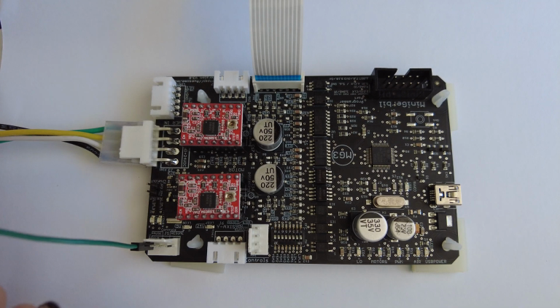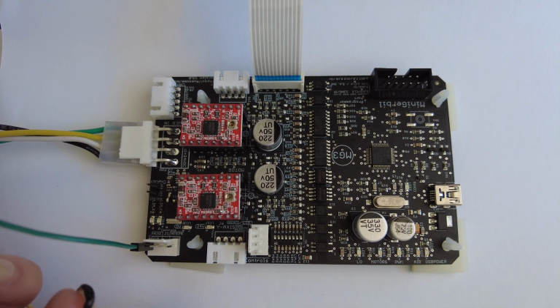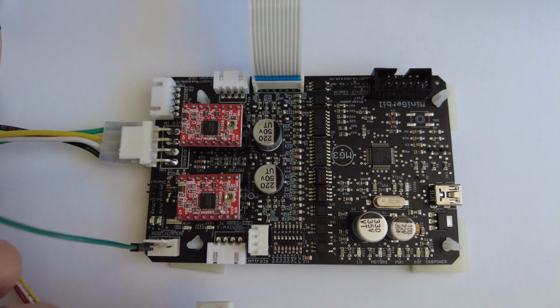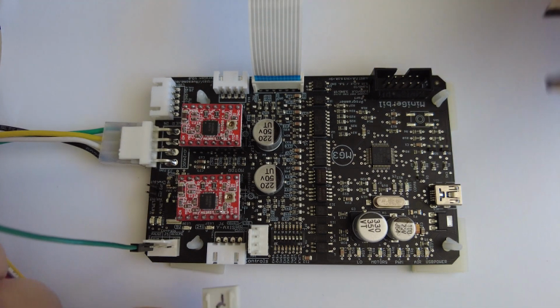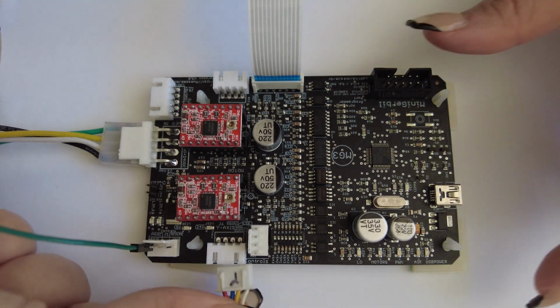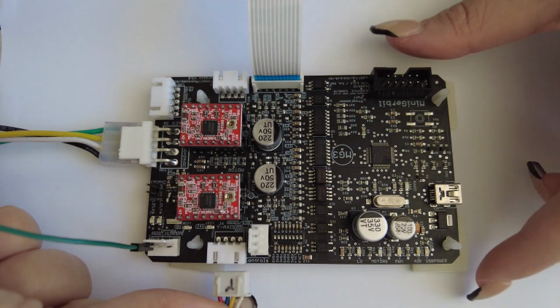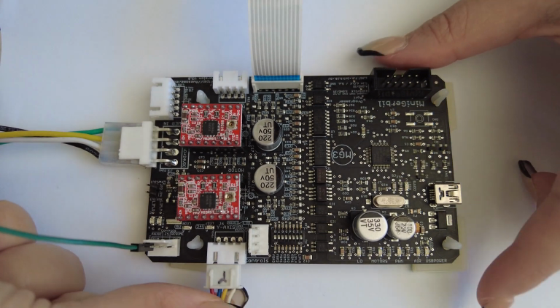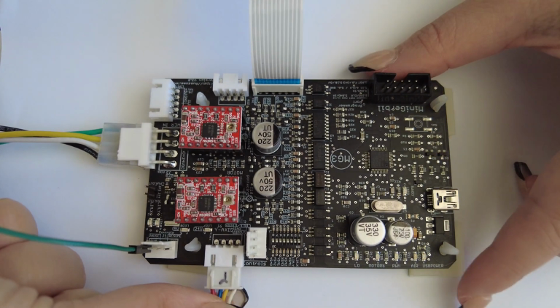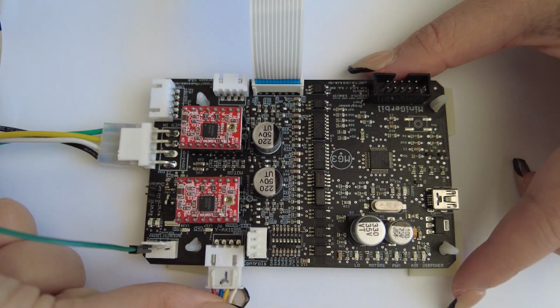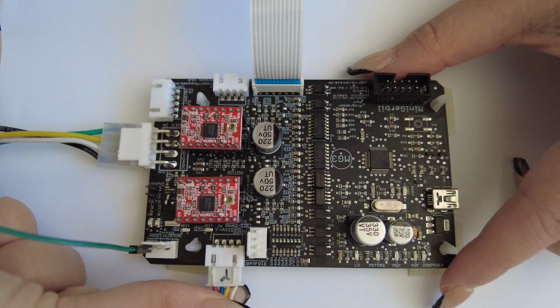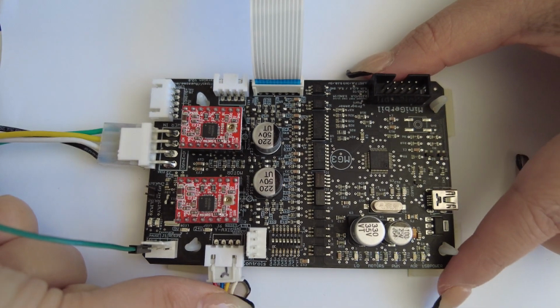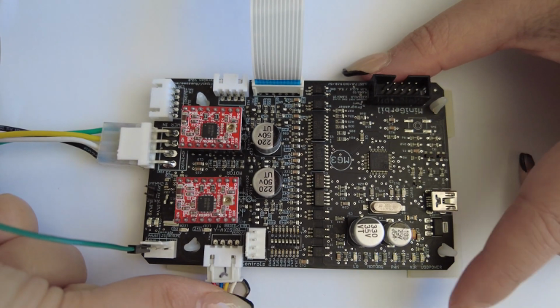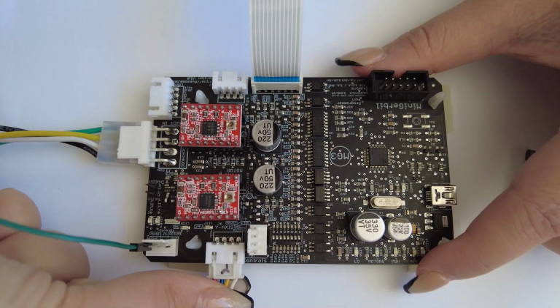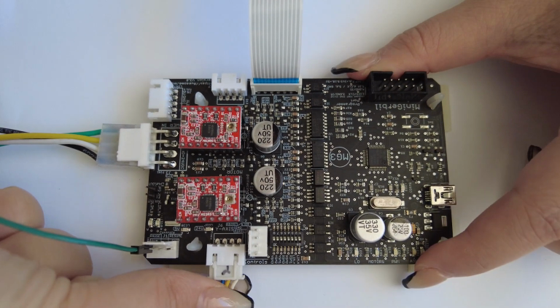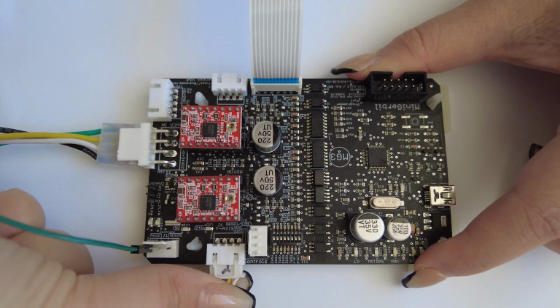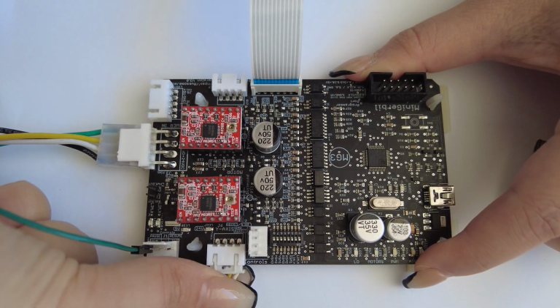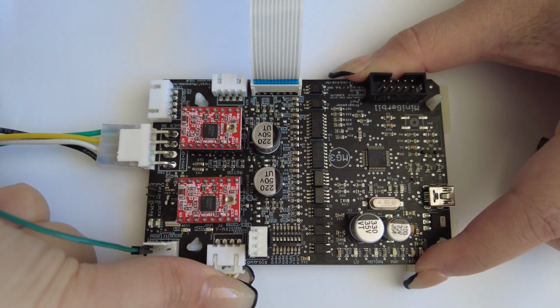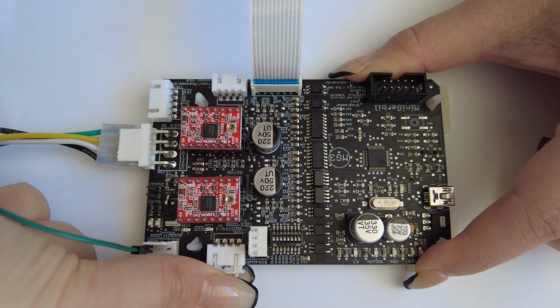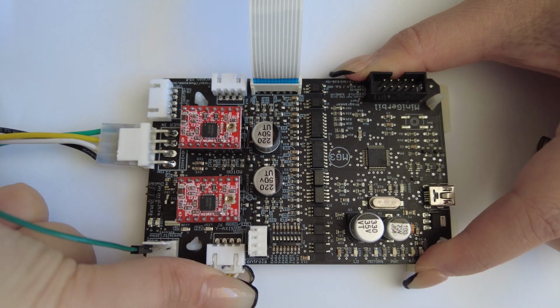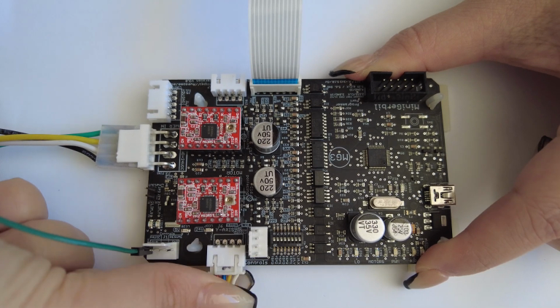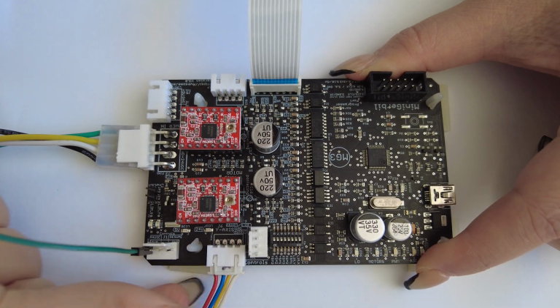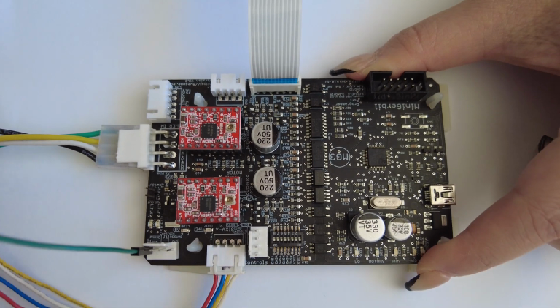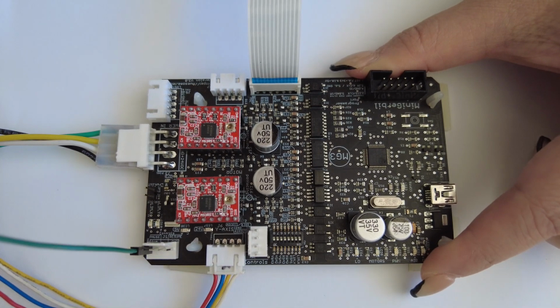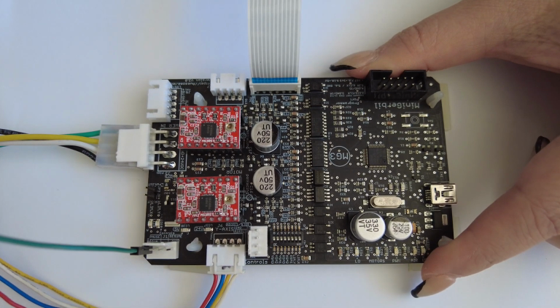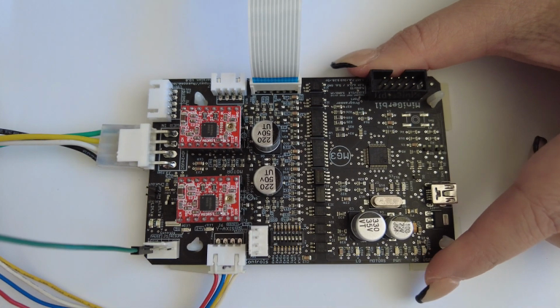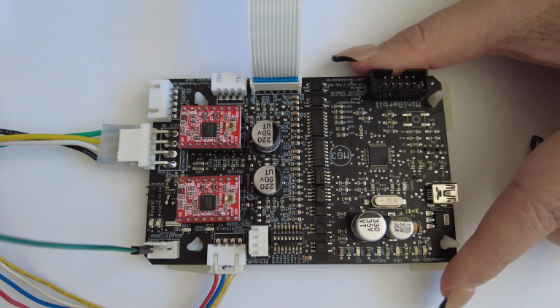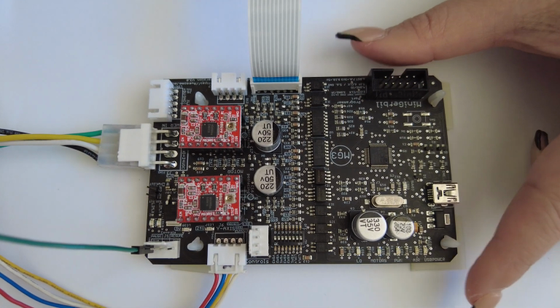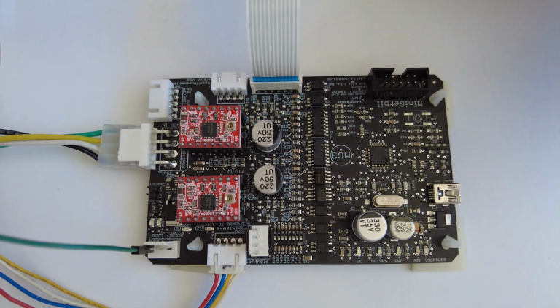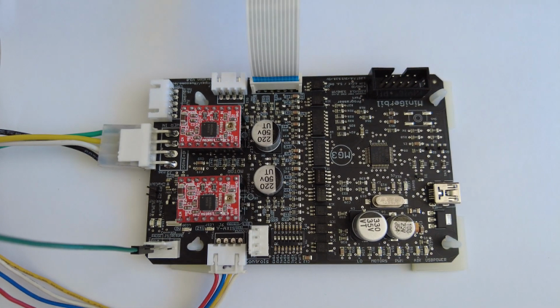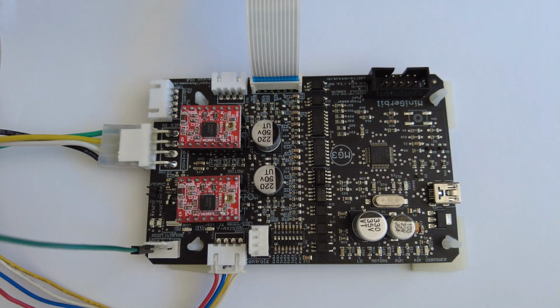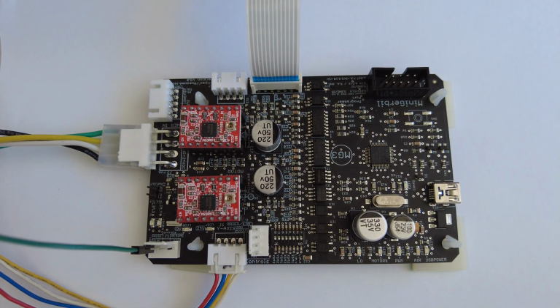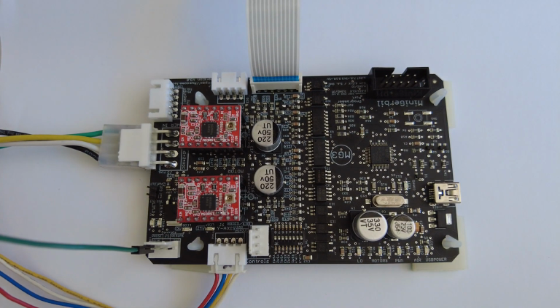Whether you have a ribbon cable or not, then connect your K40's Y-direction motor to this side of the controller.